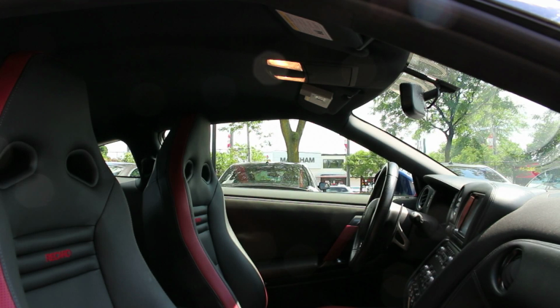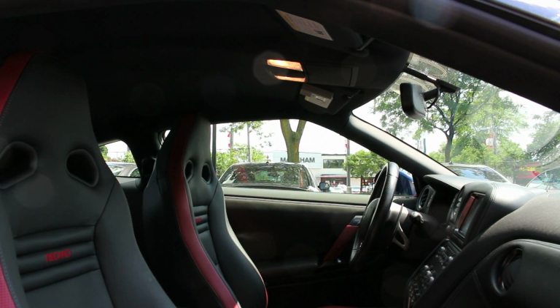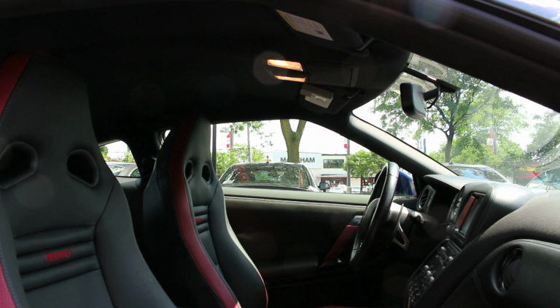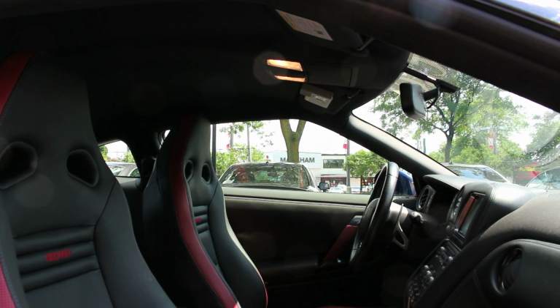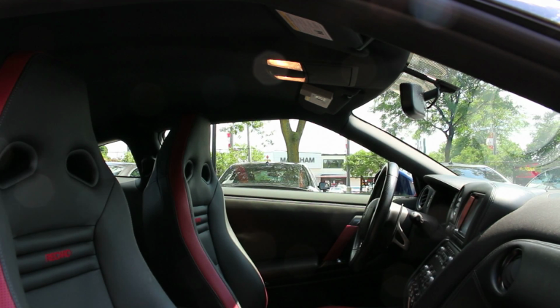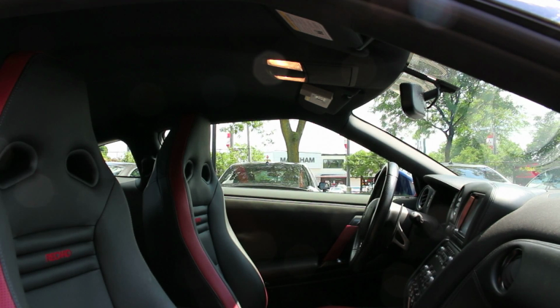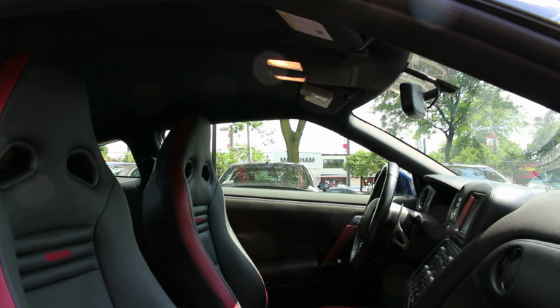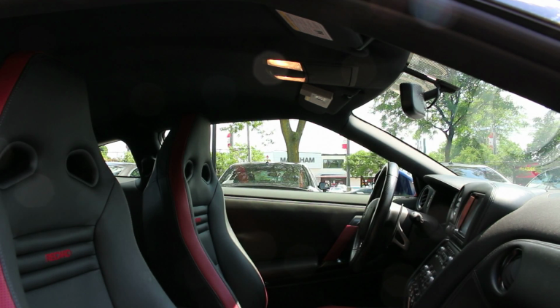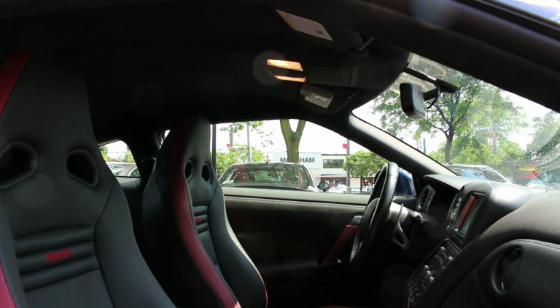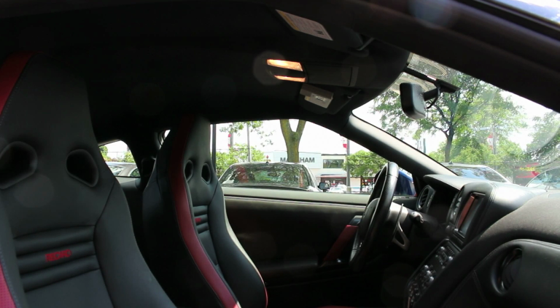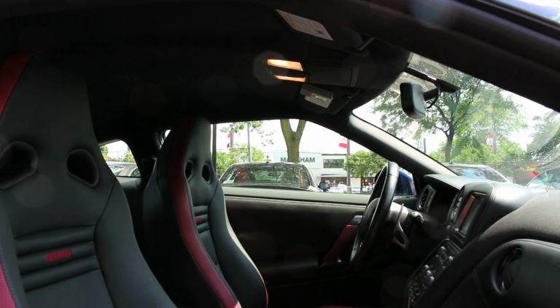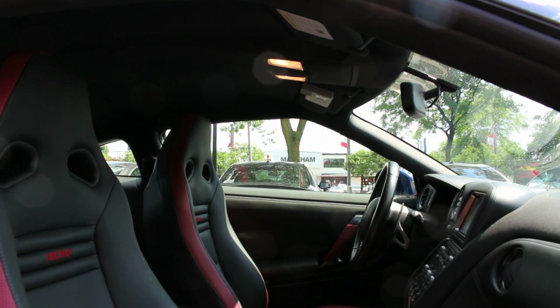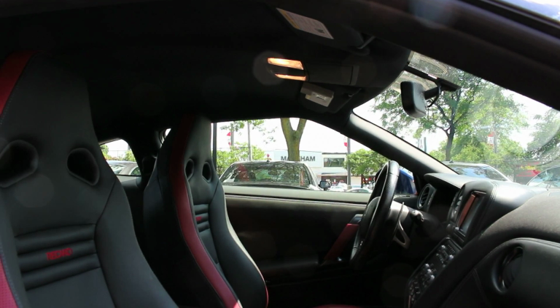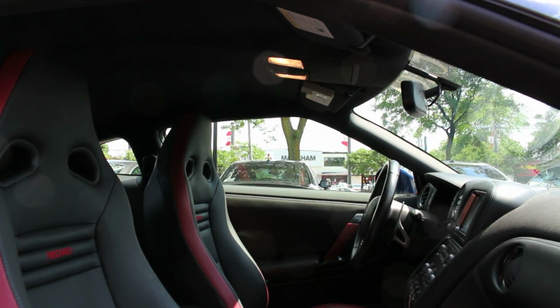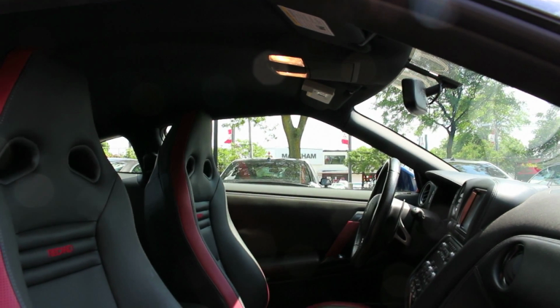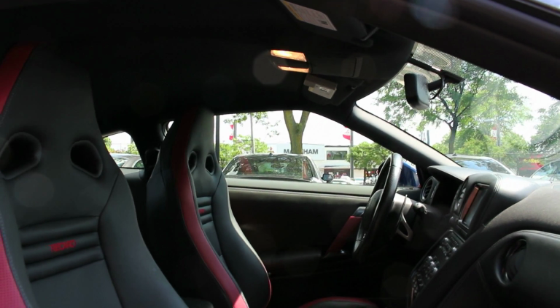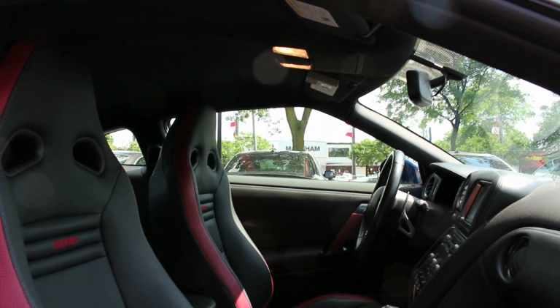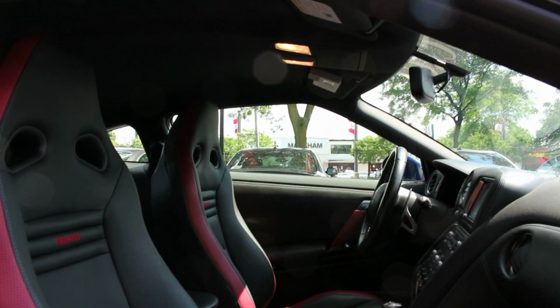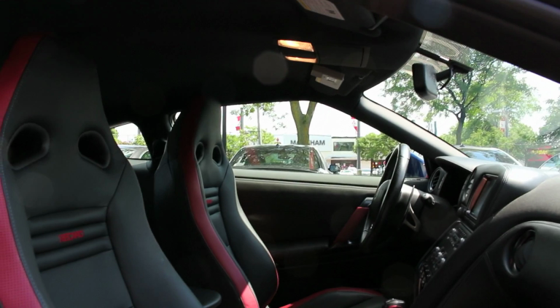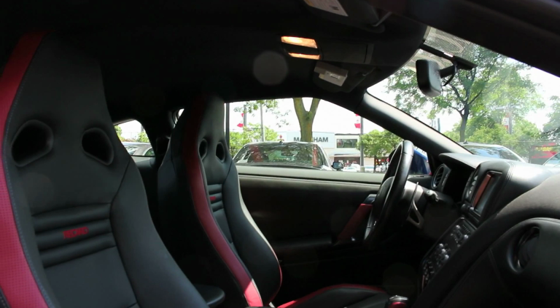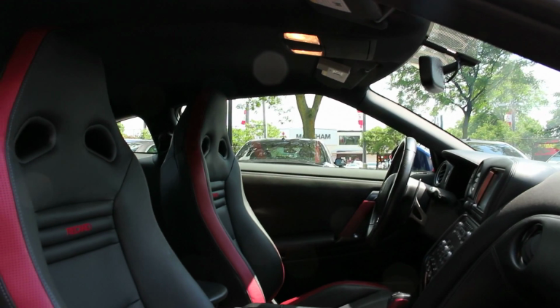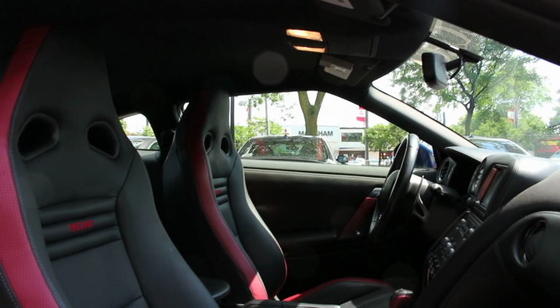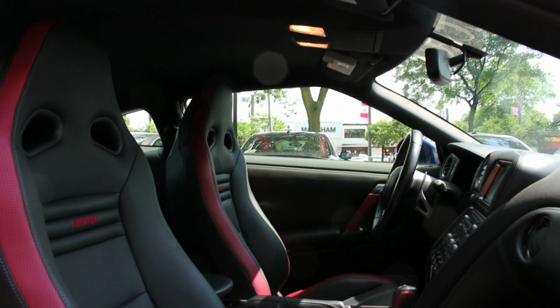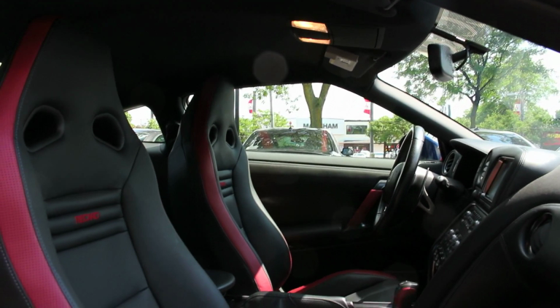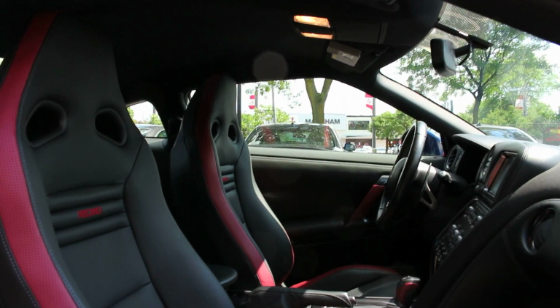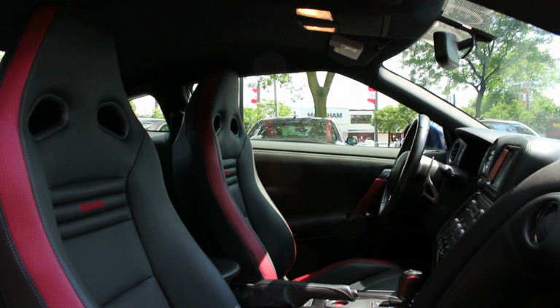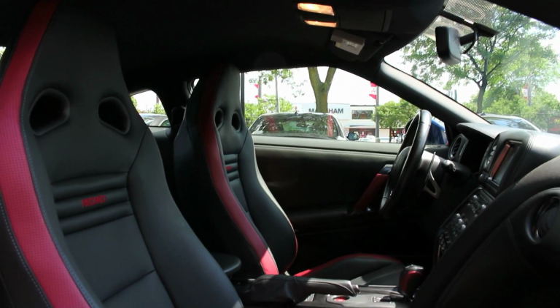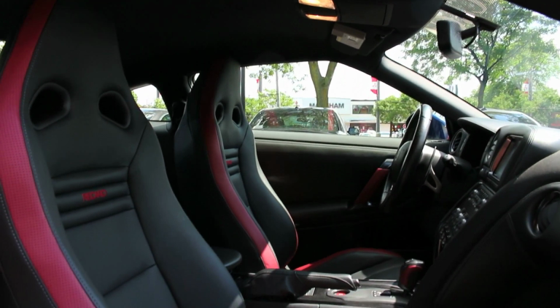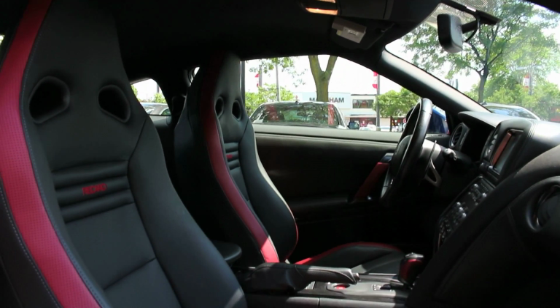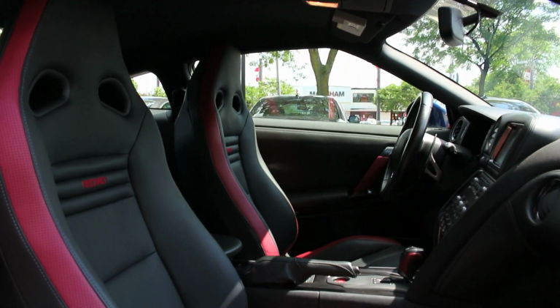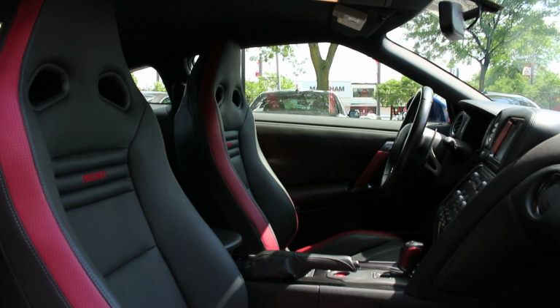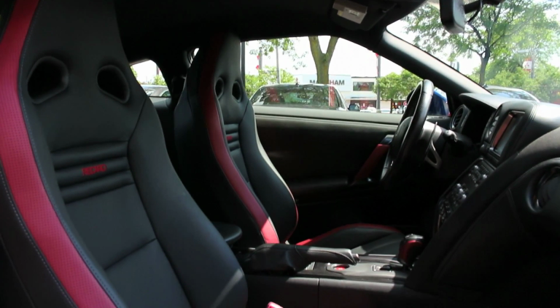This GT-R is a local Canadian car, Carproof verified, and accident-free.